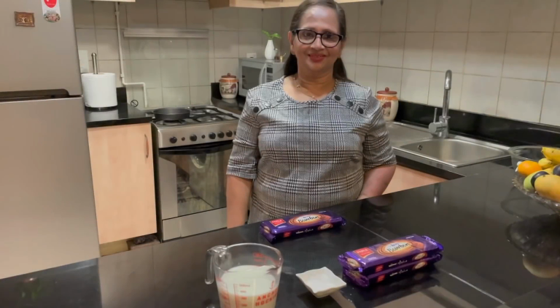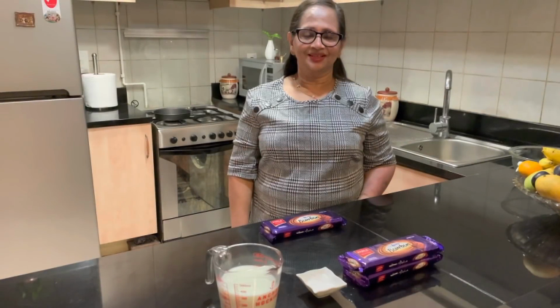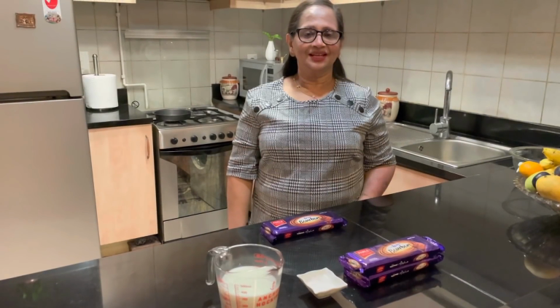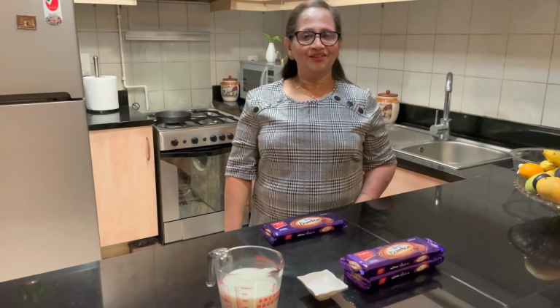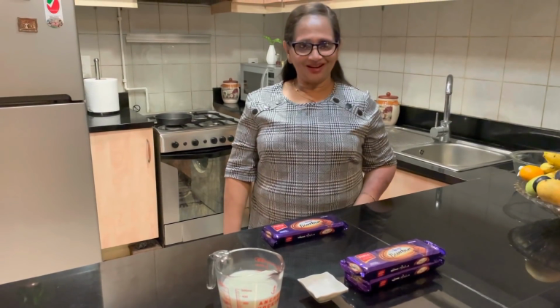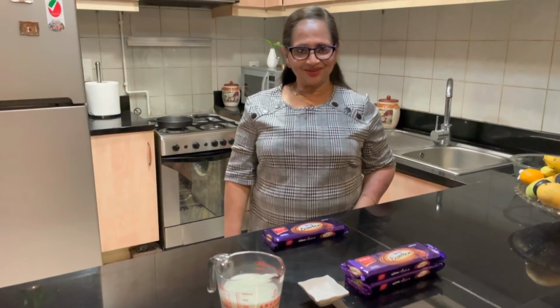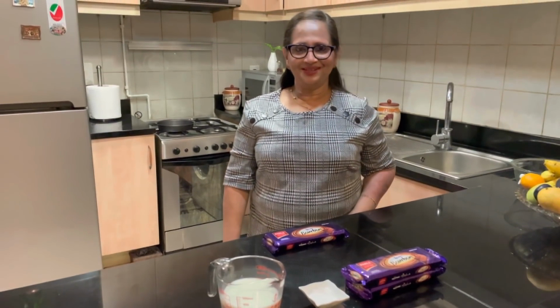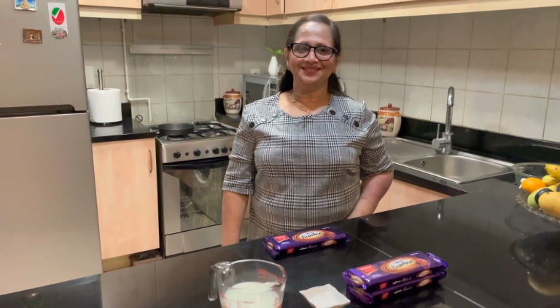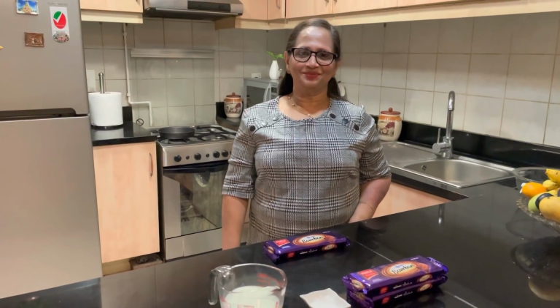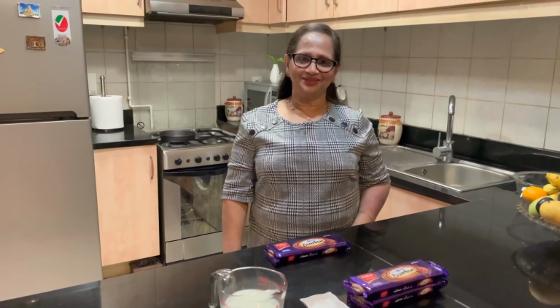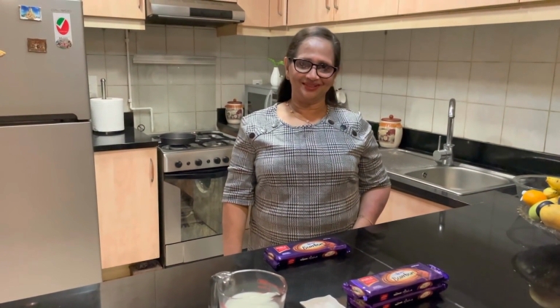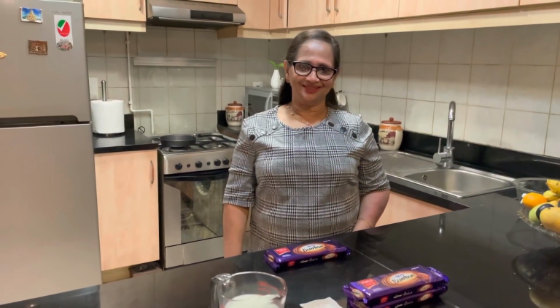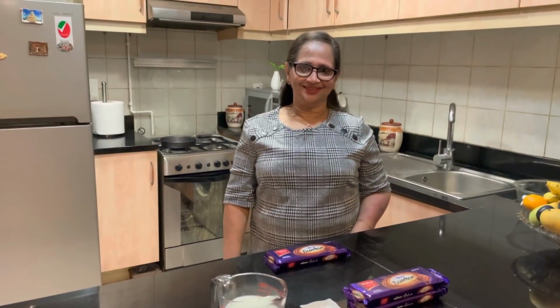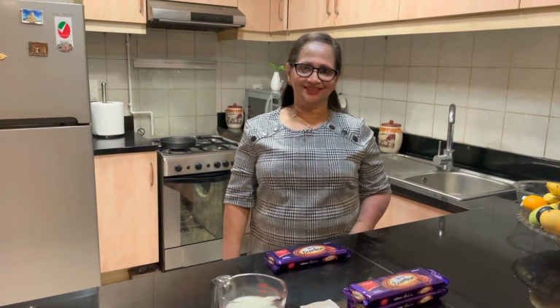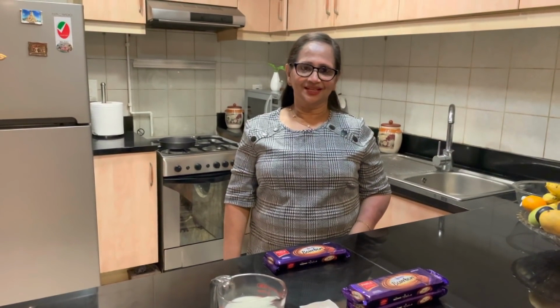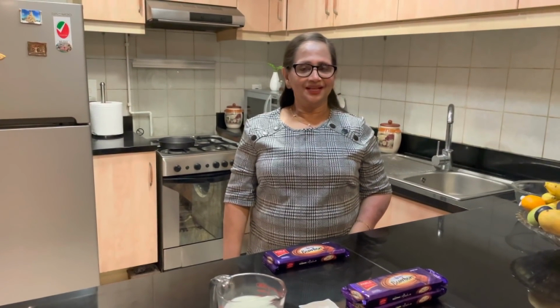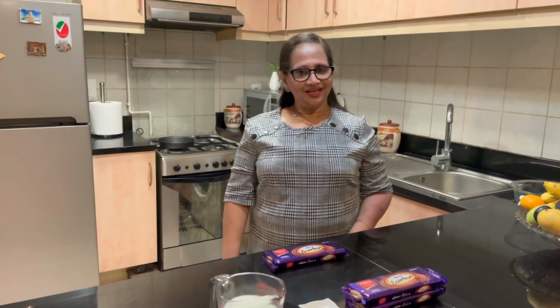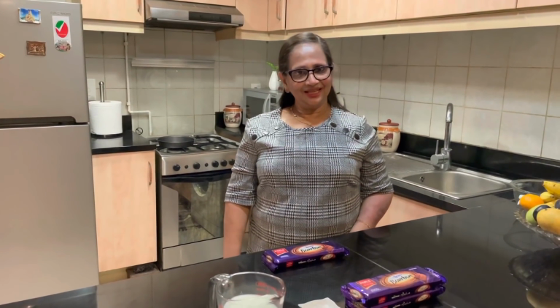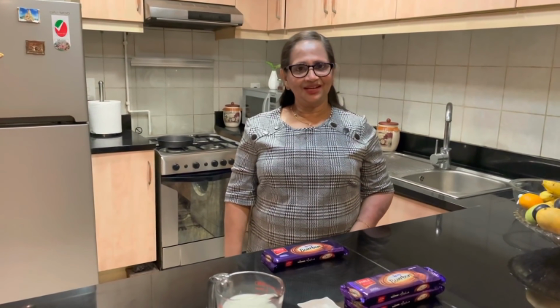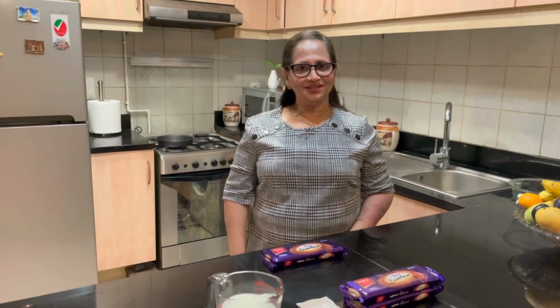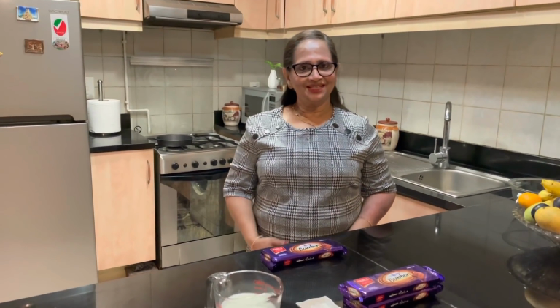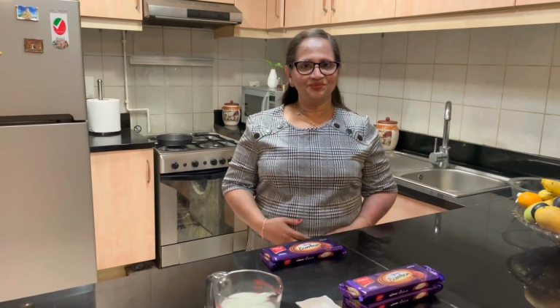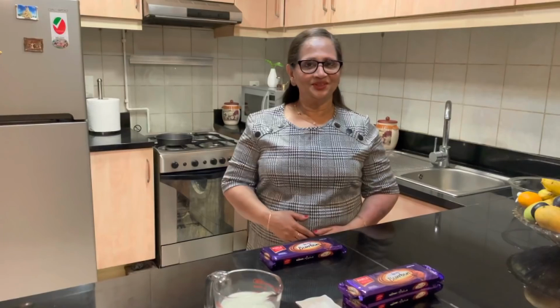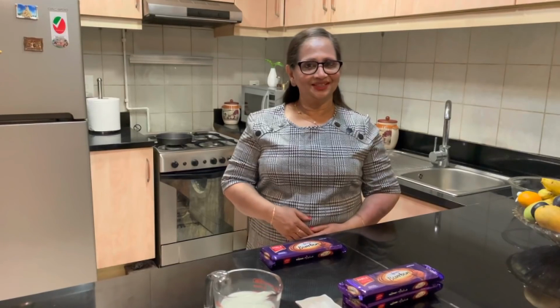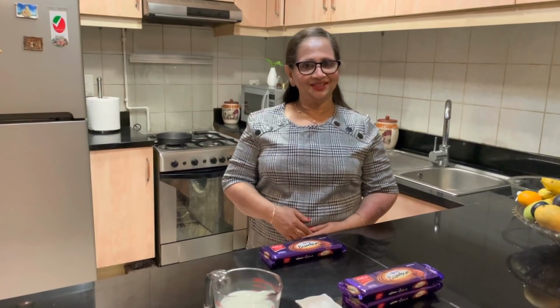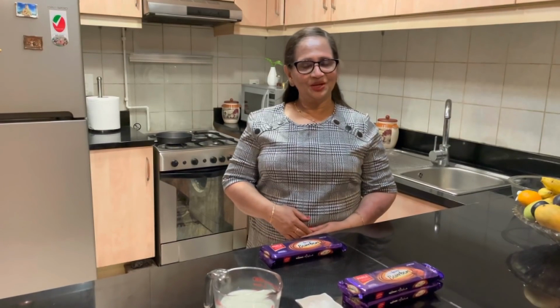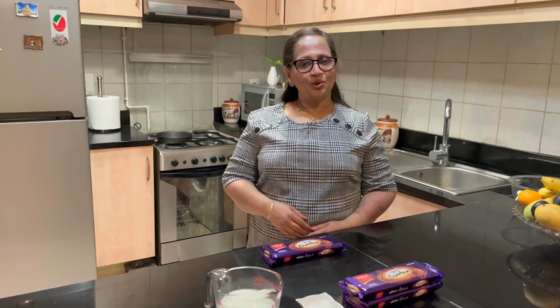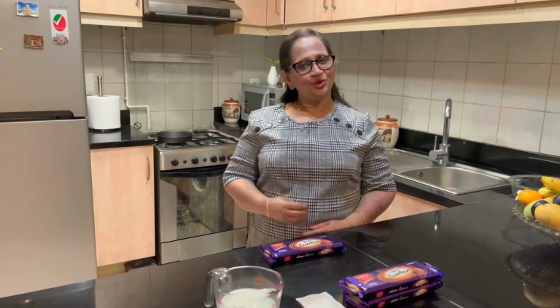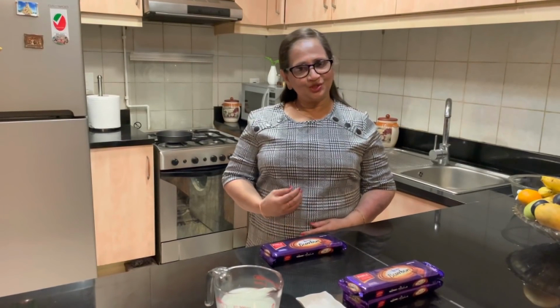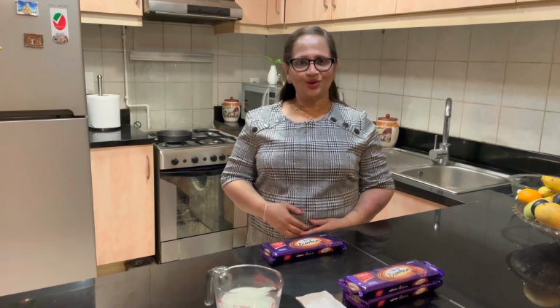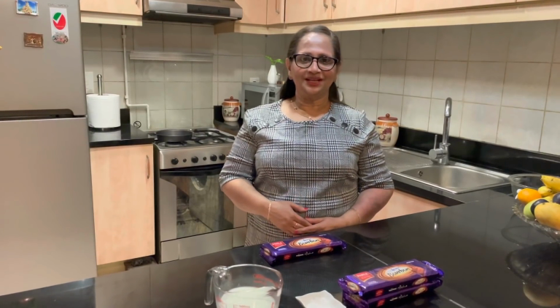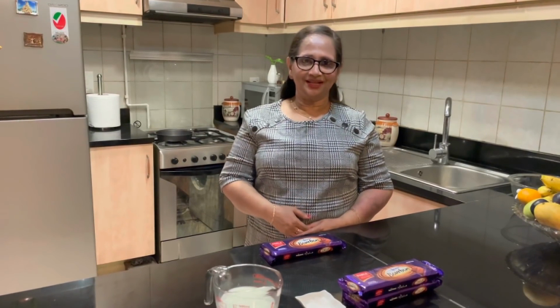Welcome to Elizabeth World. What I'm going to do is make a chocolate cake.